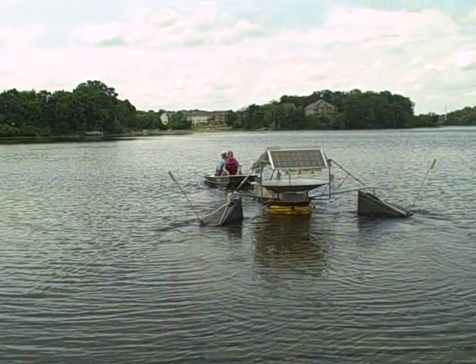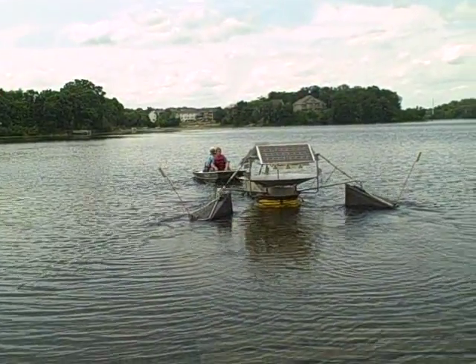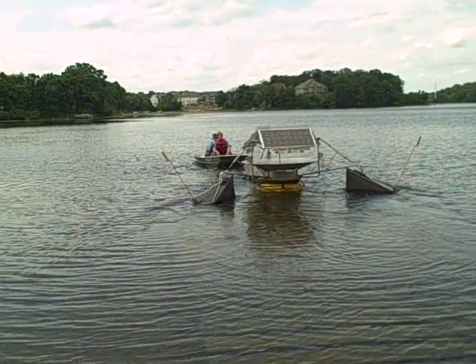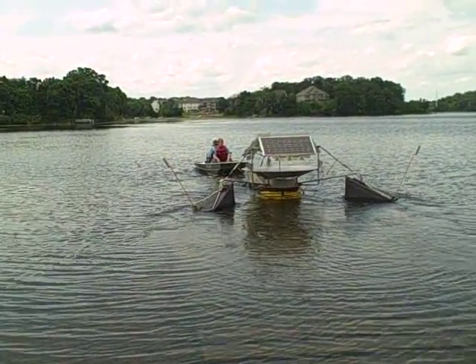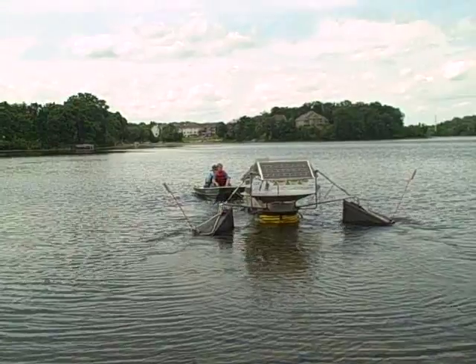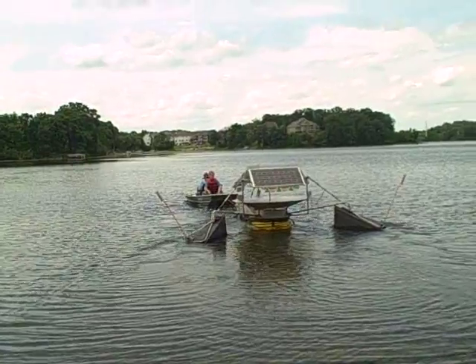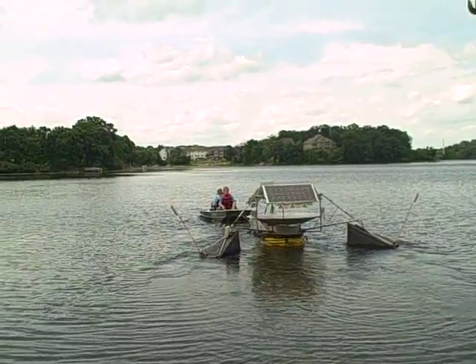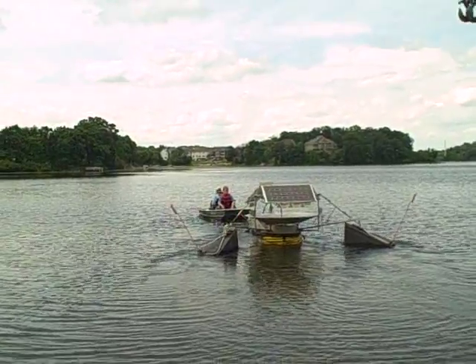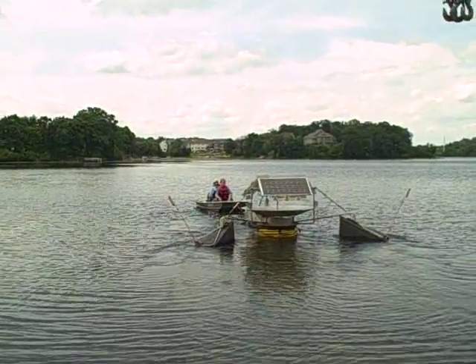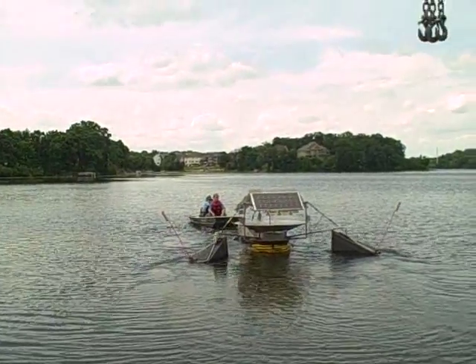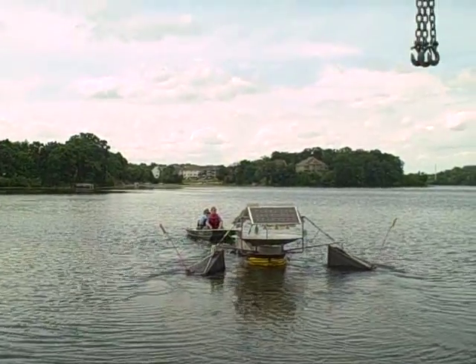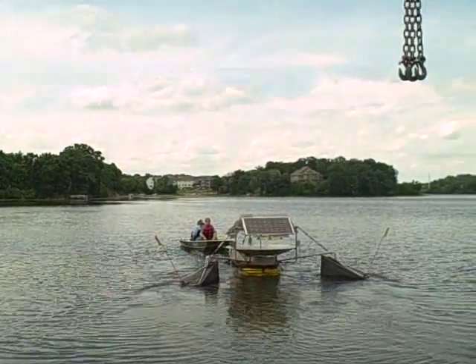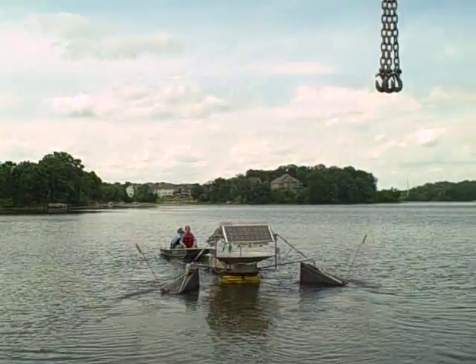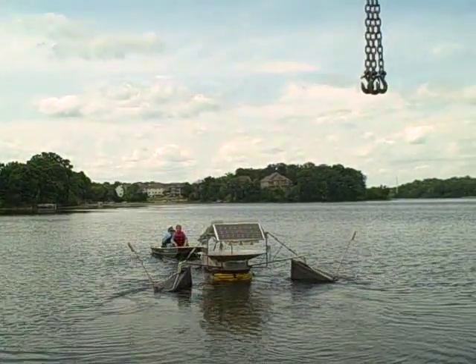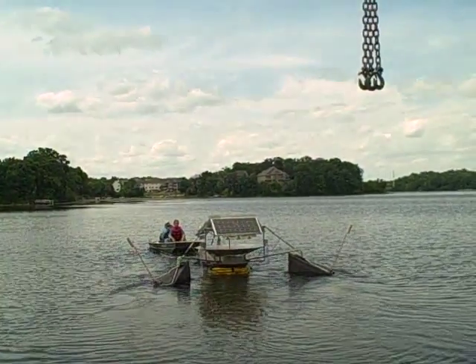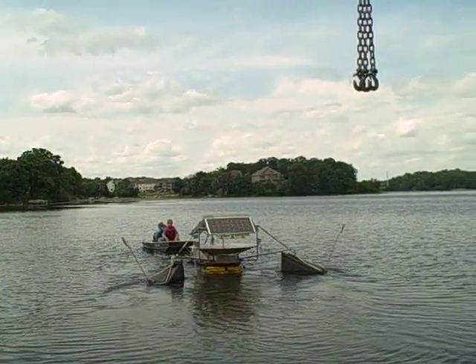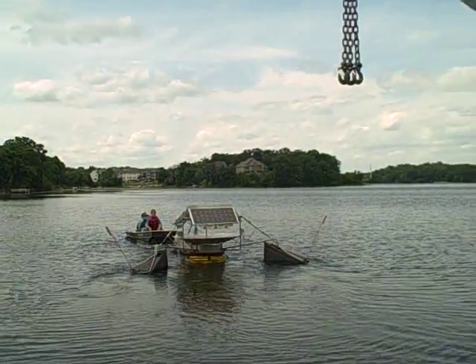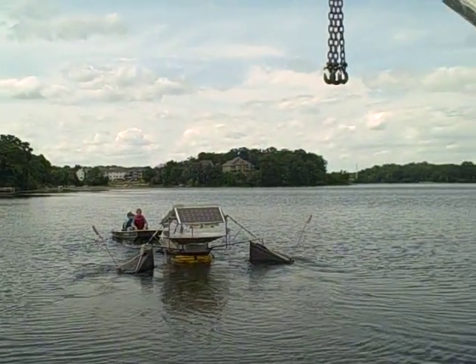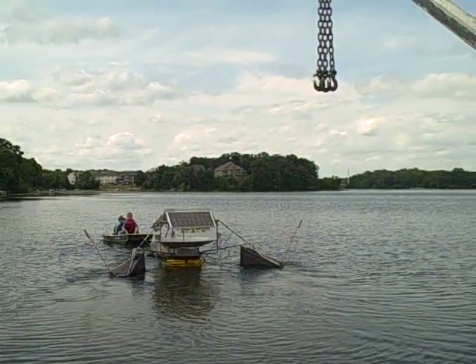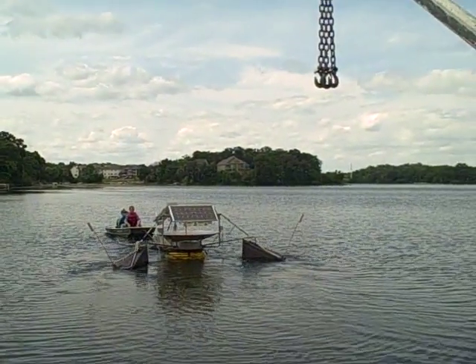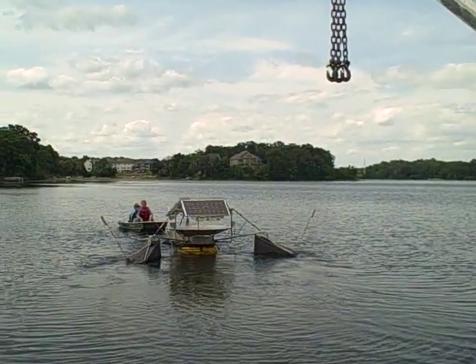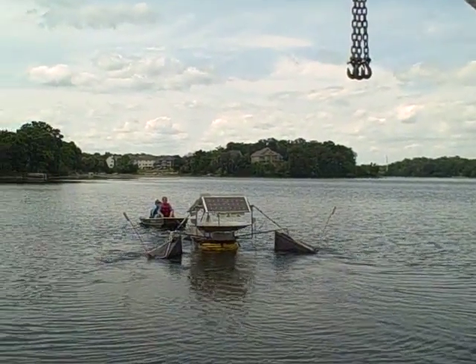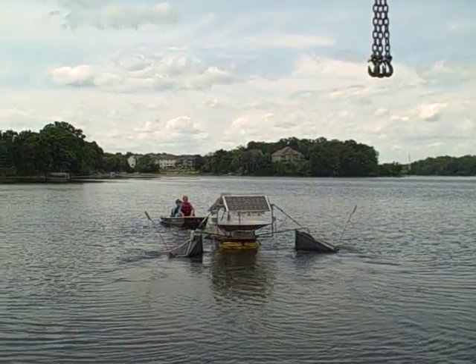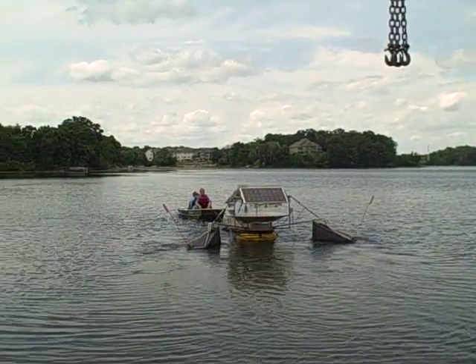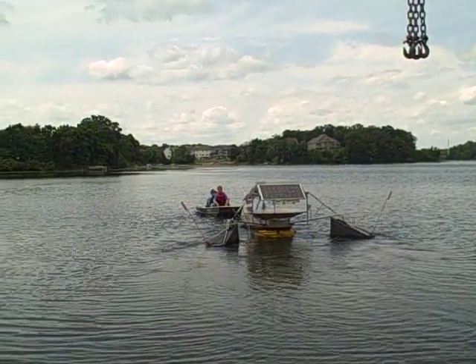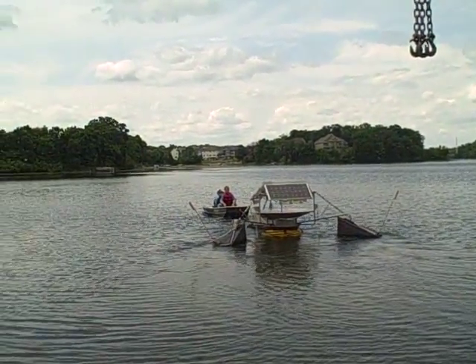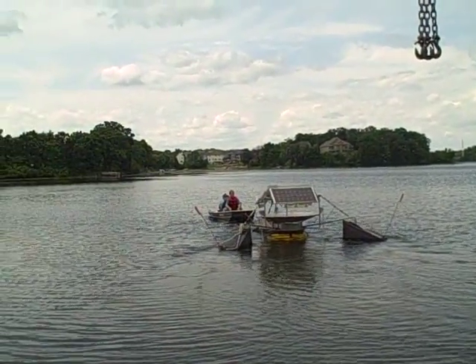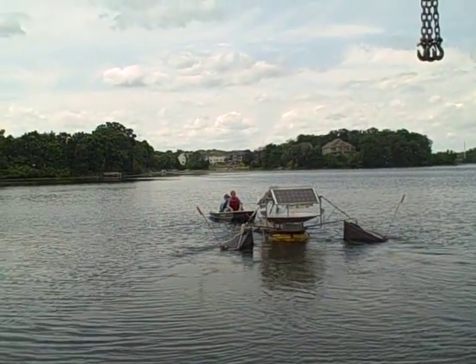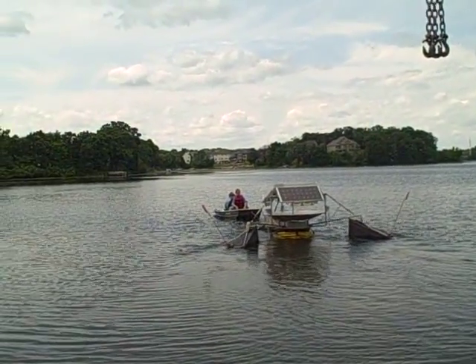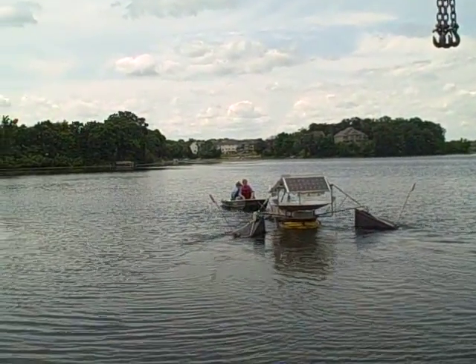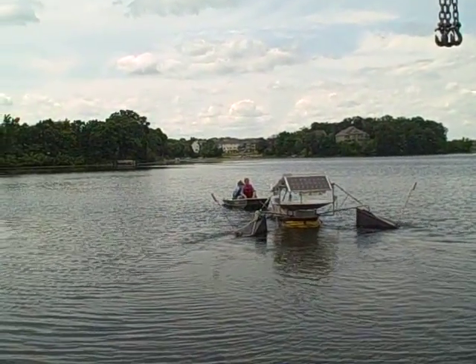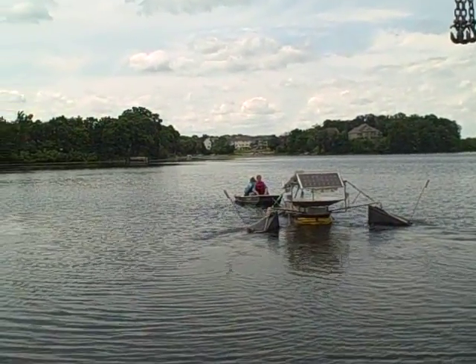We've got them in big lakes. They take waves. They're very sturdy.